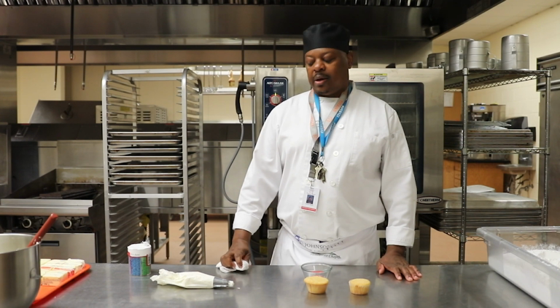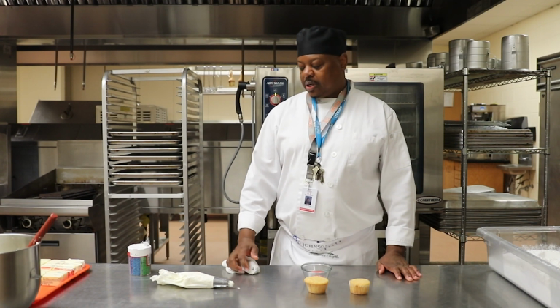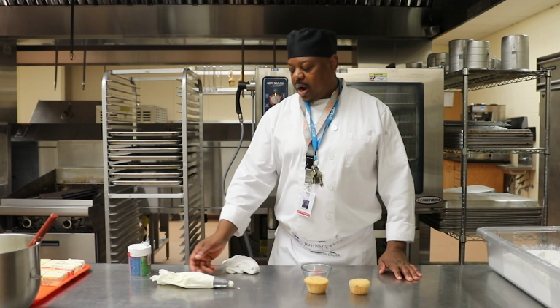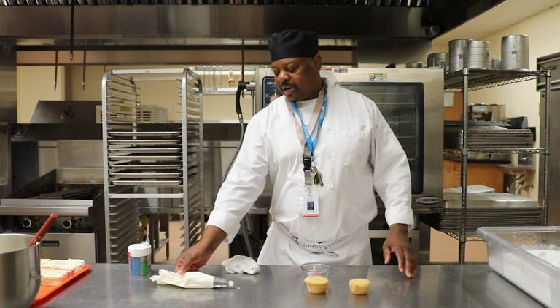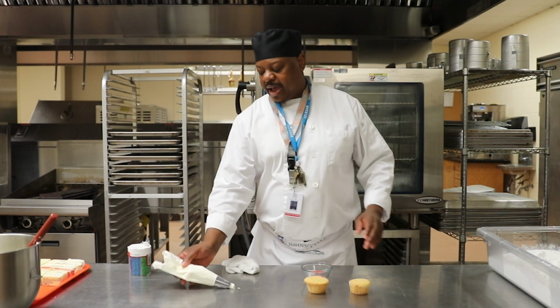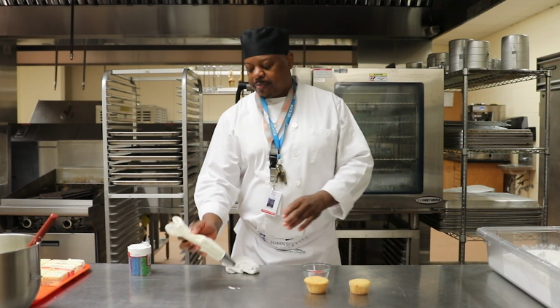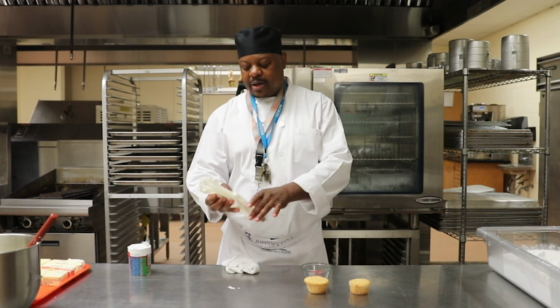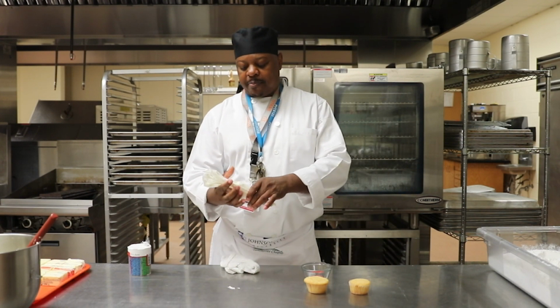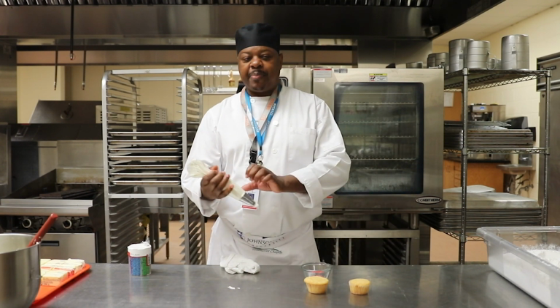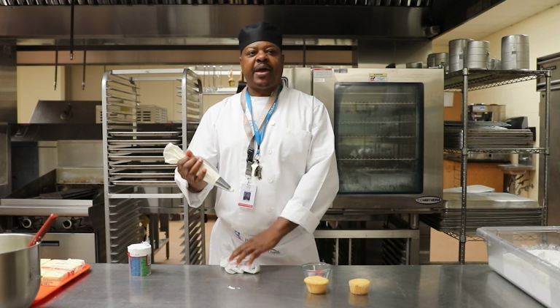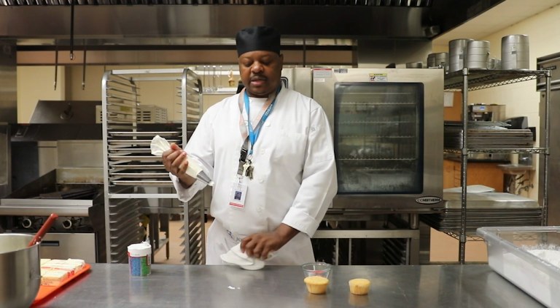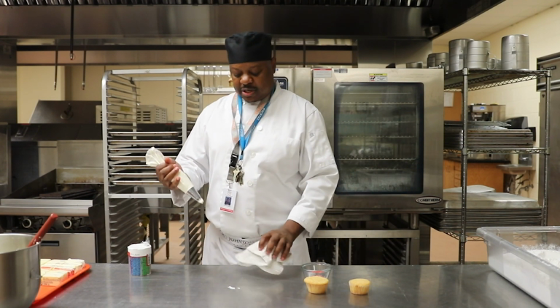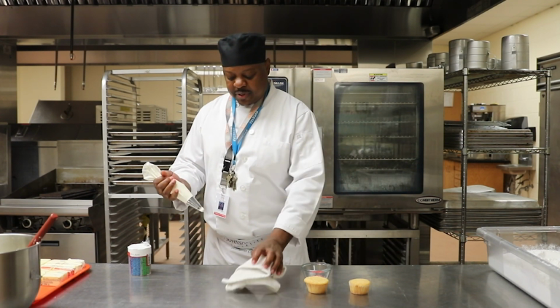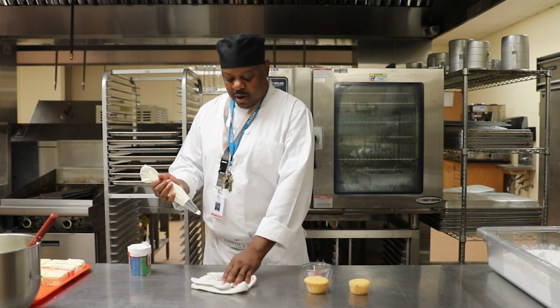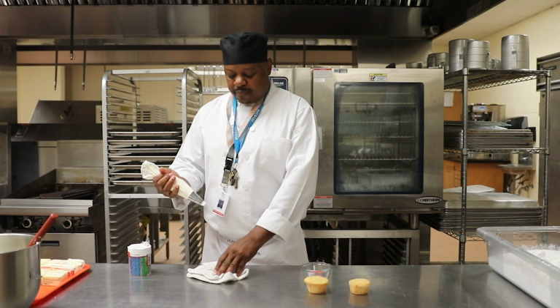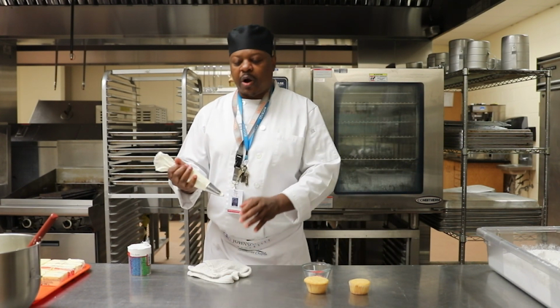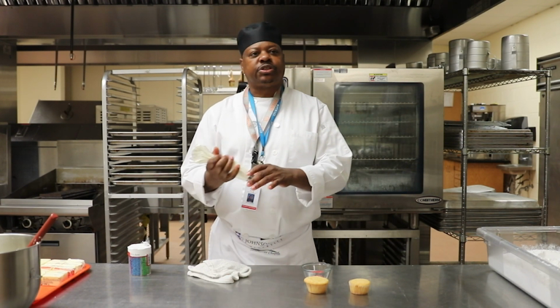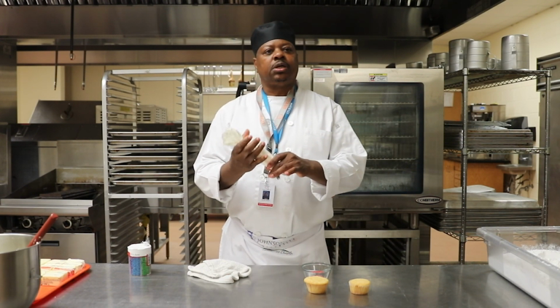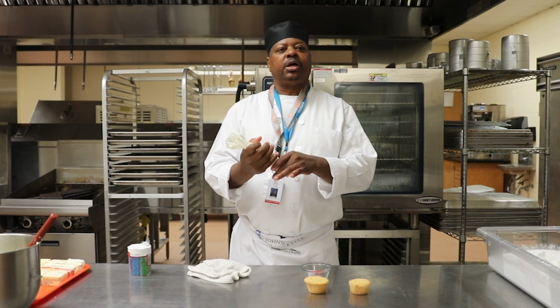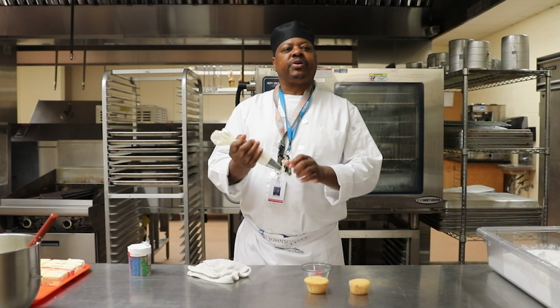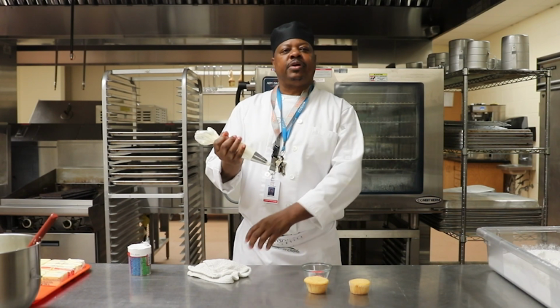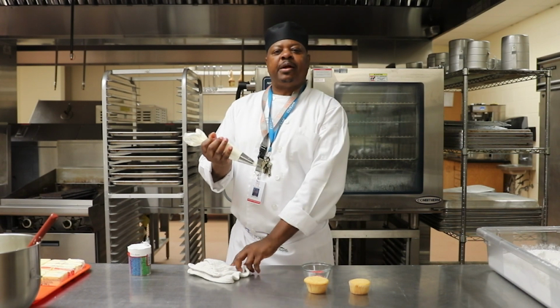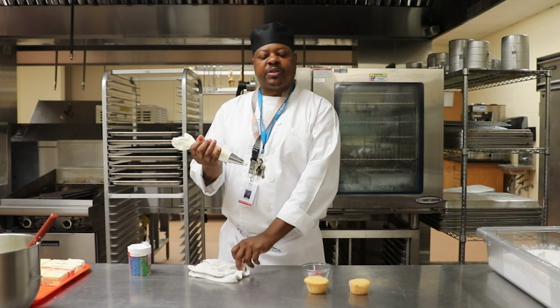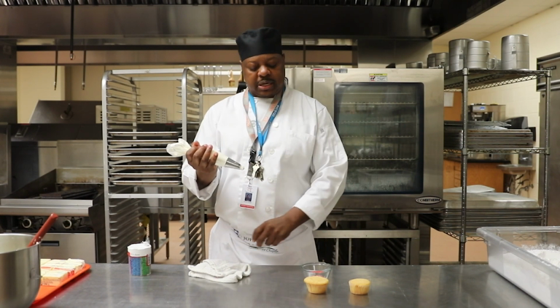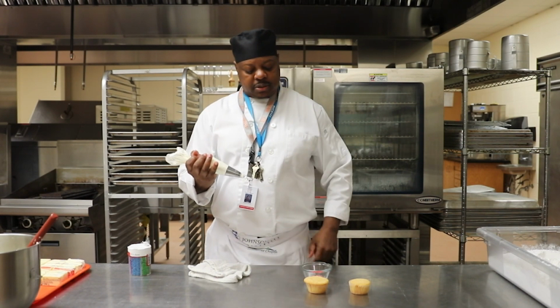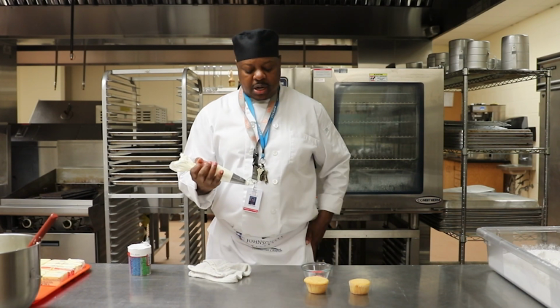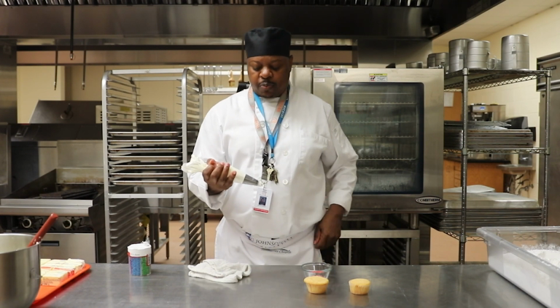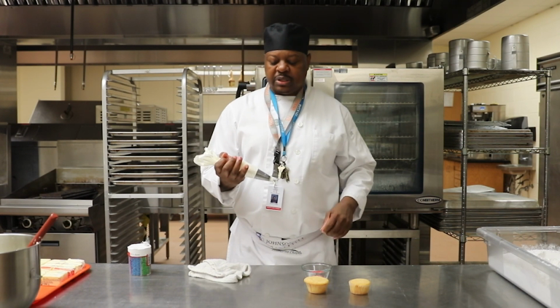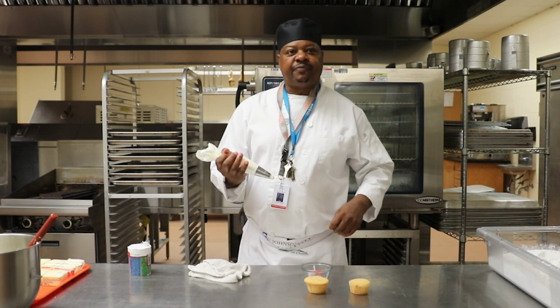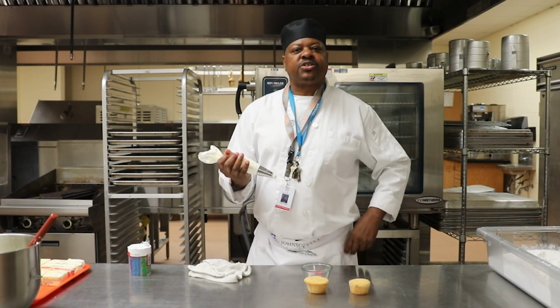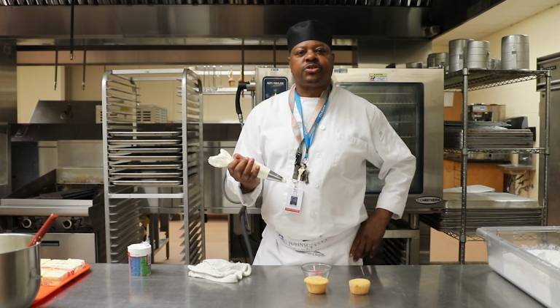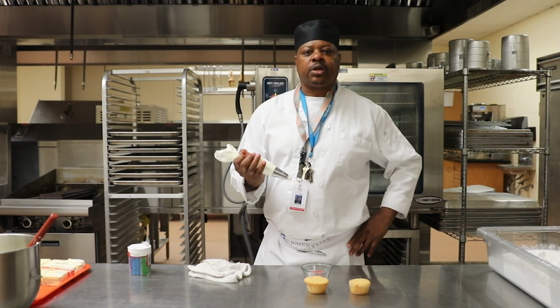I'm going to already have in my piping bag some frosting or heavy cream that I put together with a little confectioners' sugar.